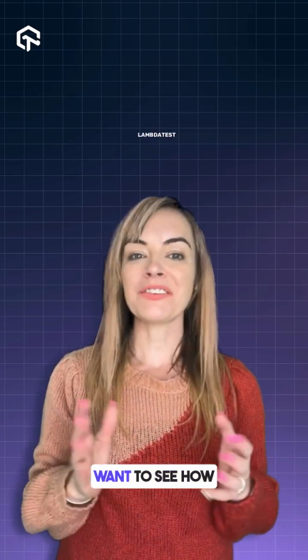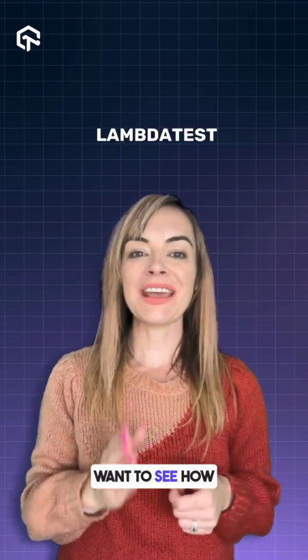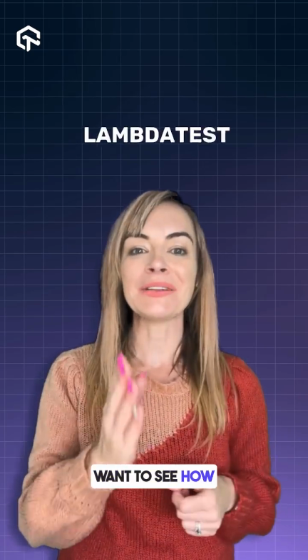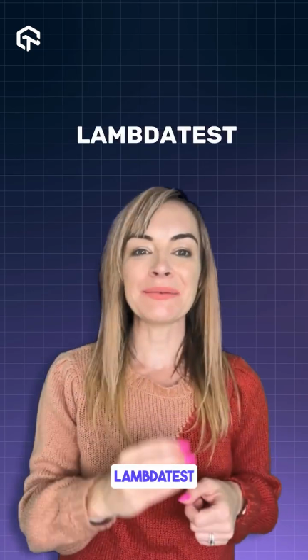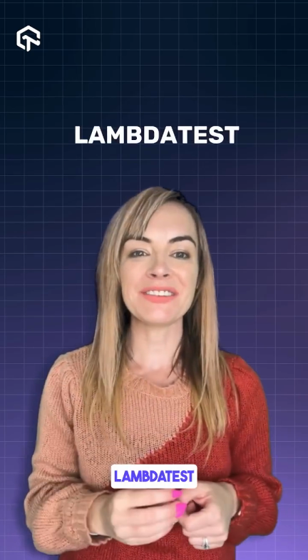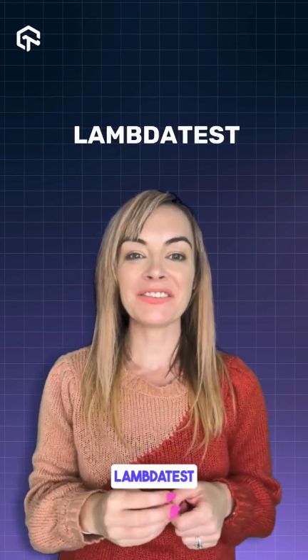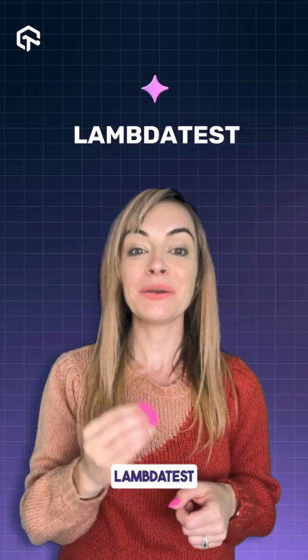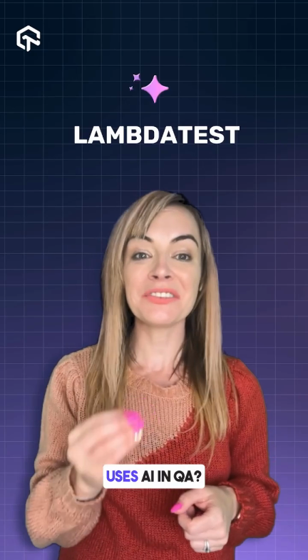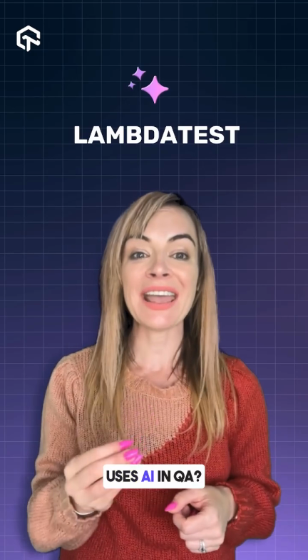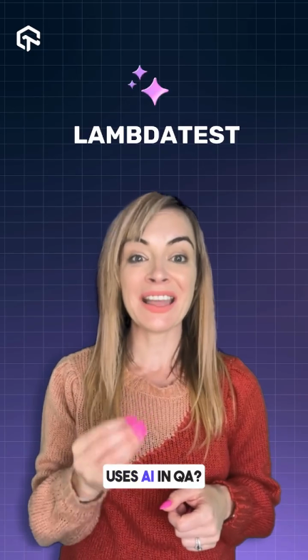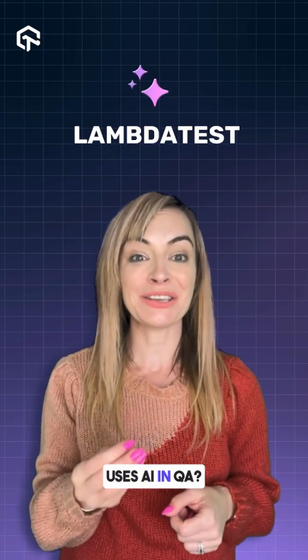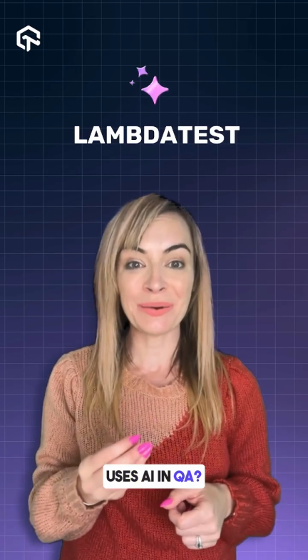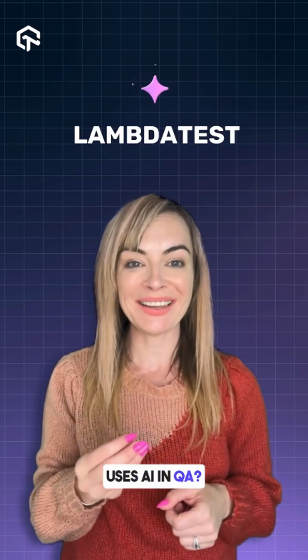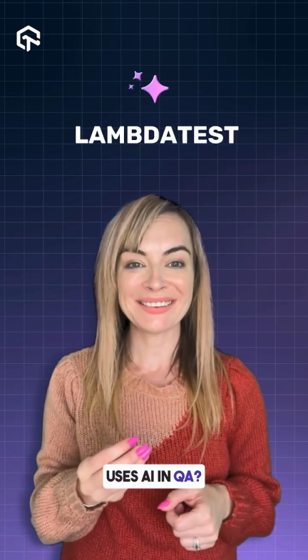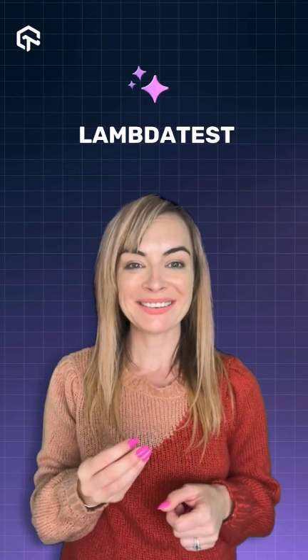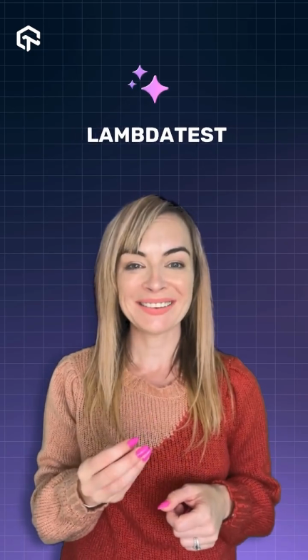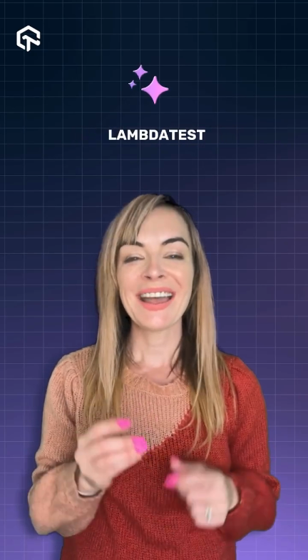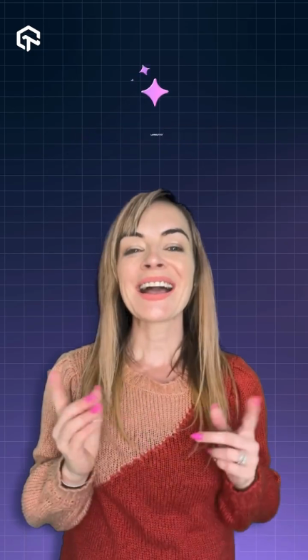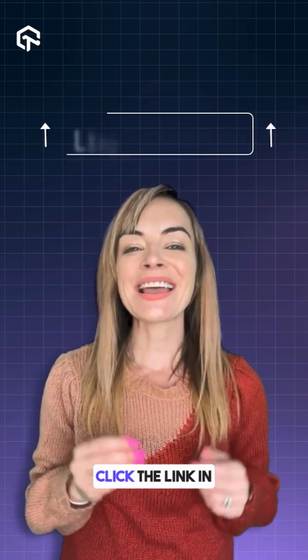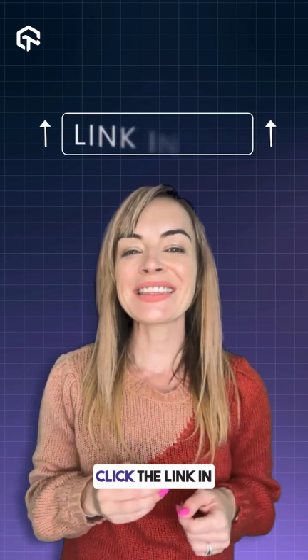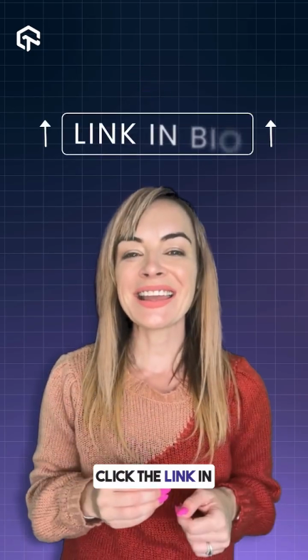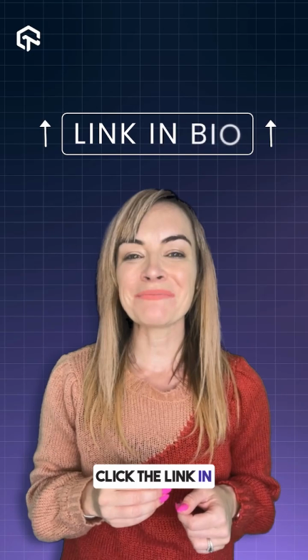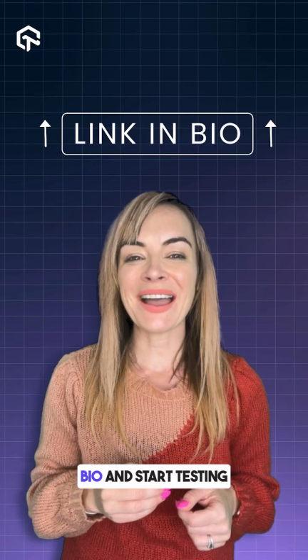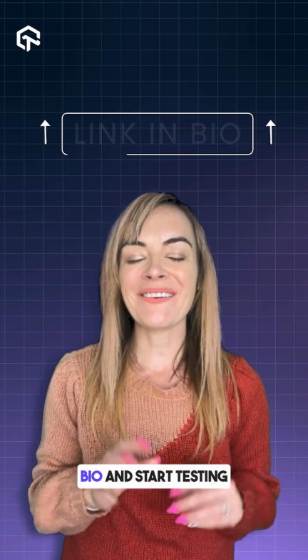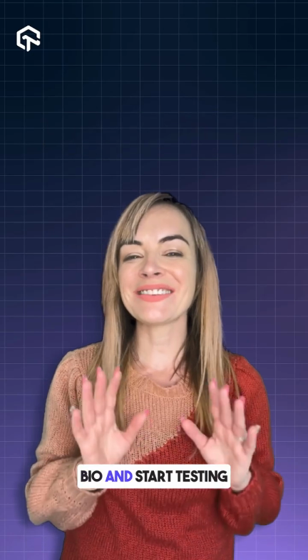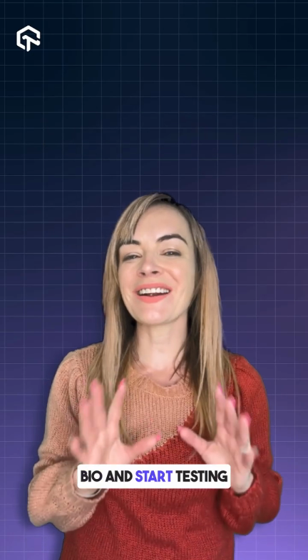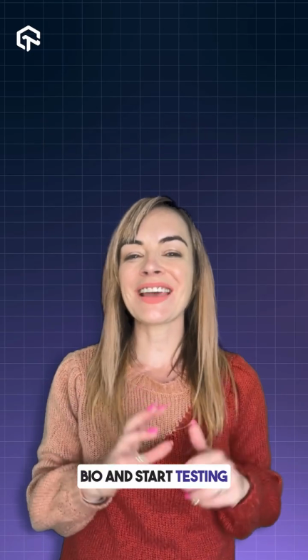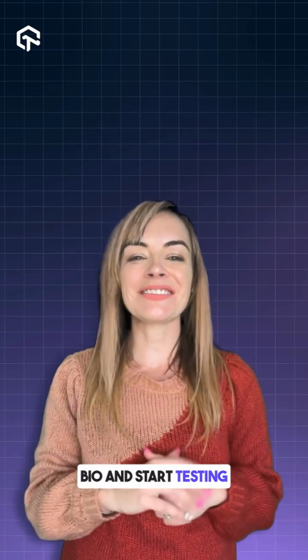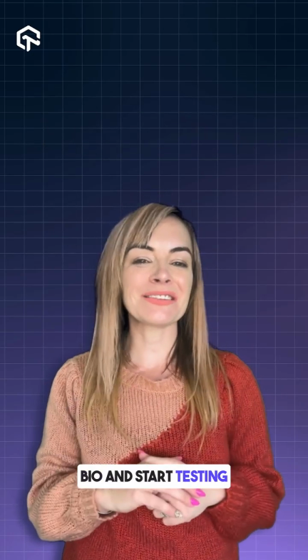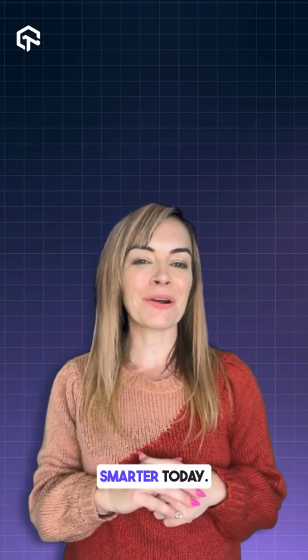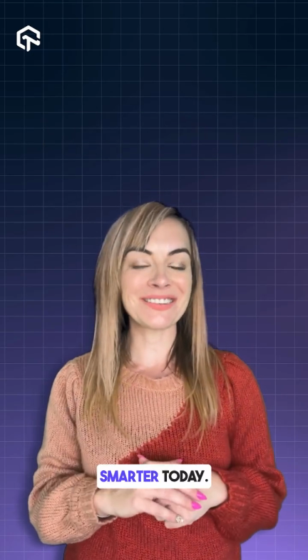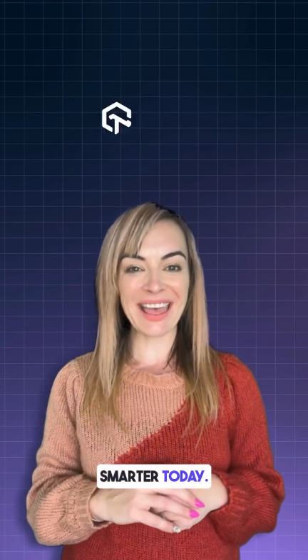Want to see how LambdaTest uses AI in QA? Click the link in bio and start testing smarter today.